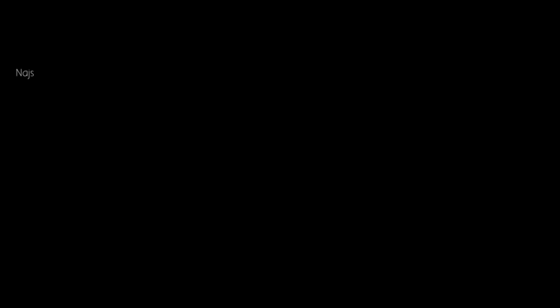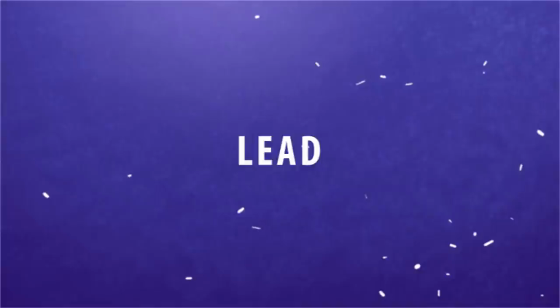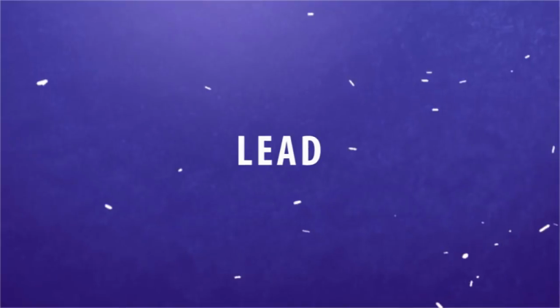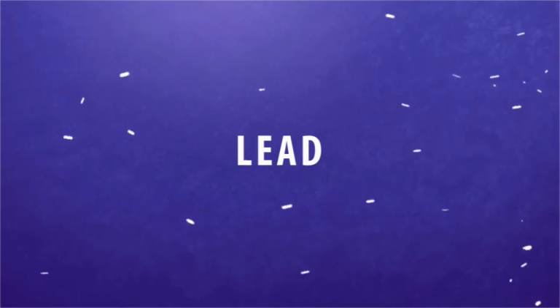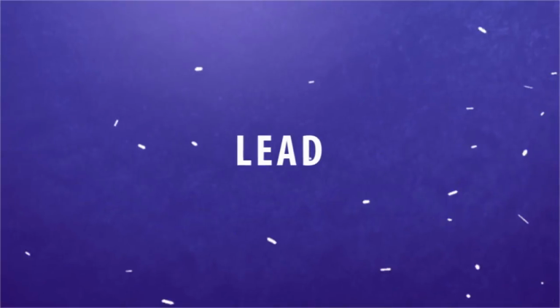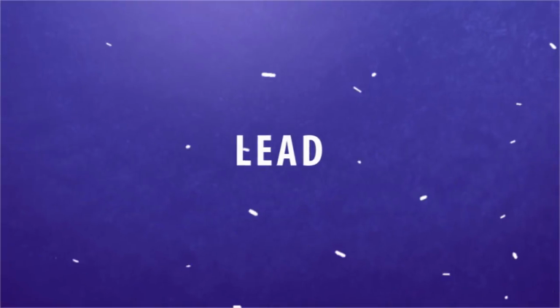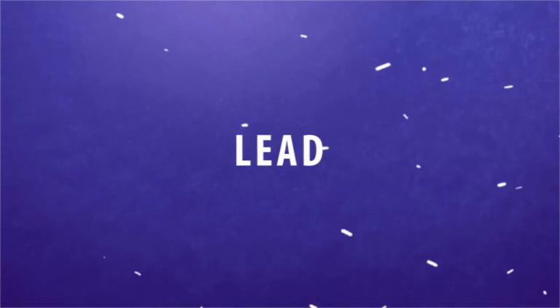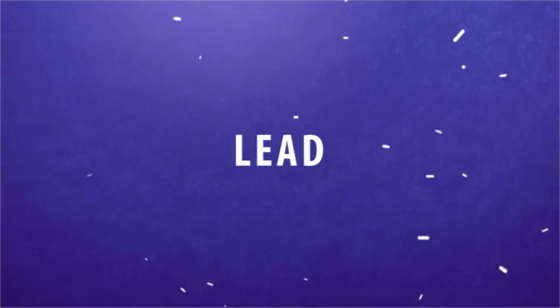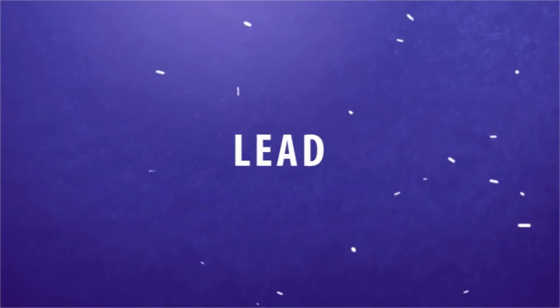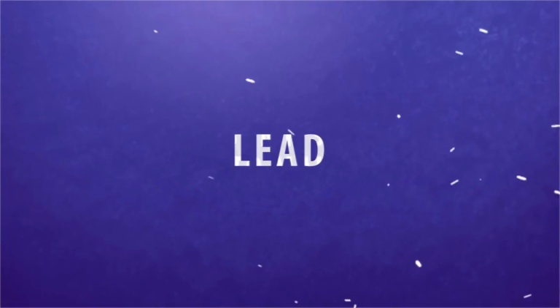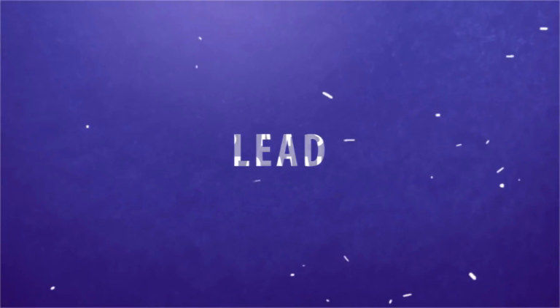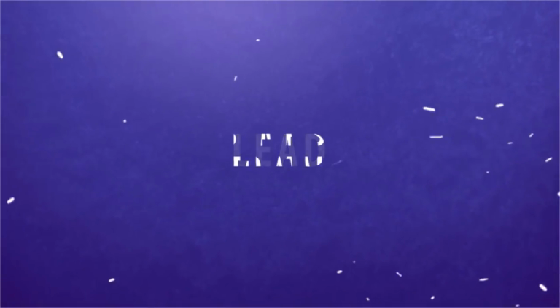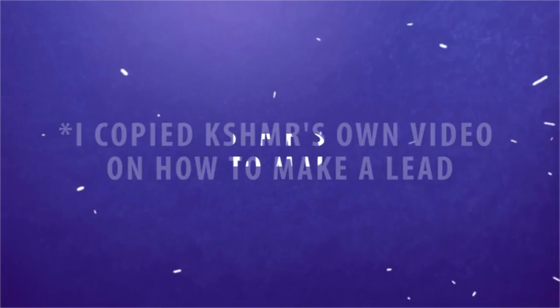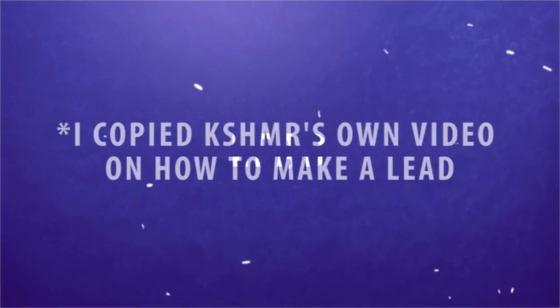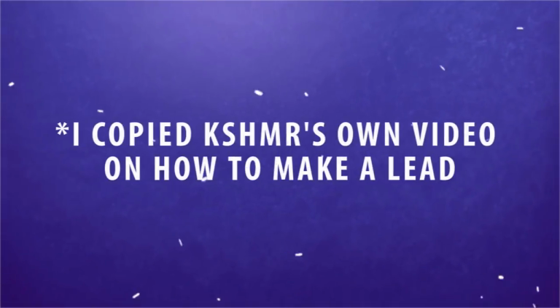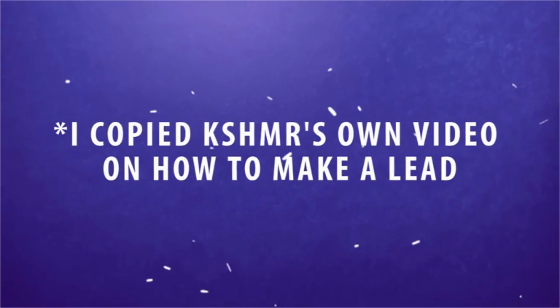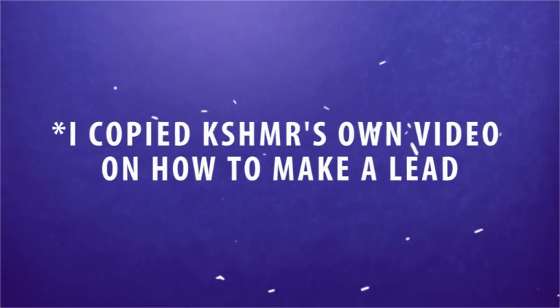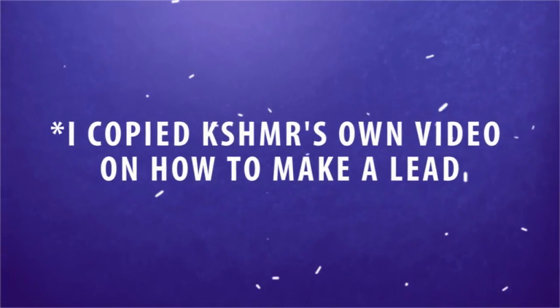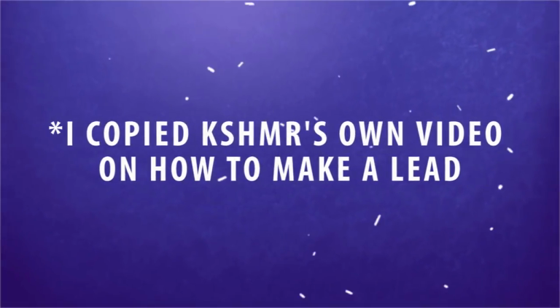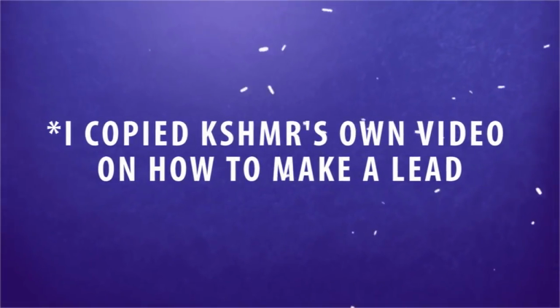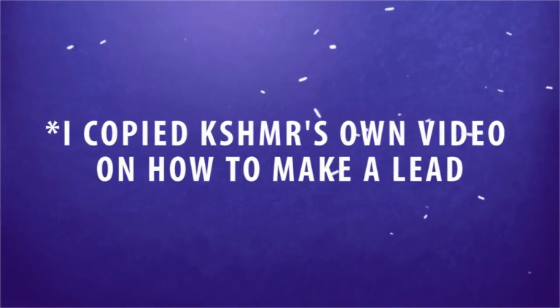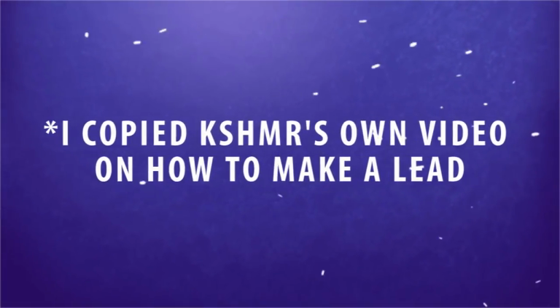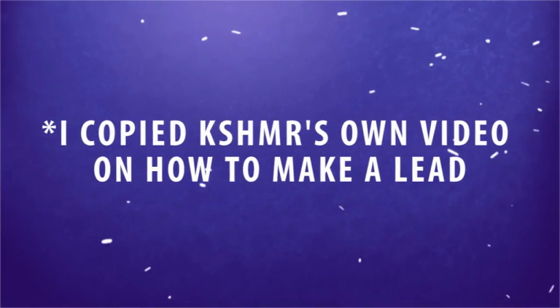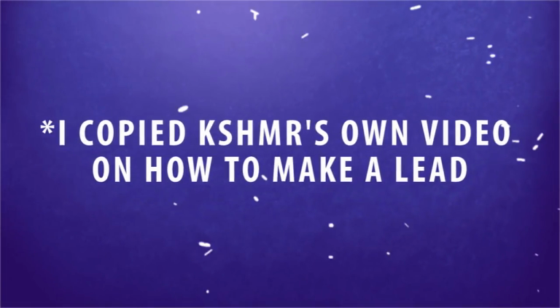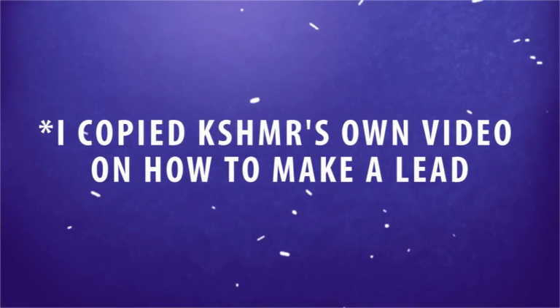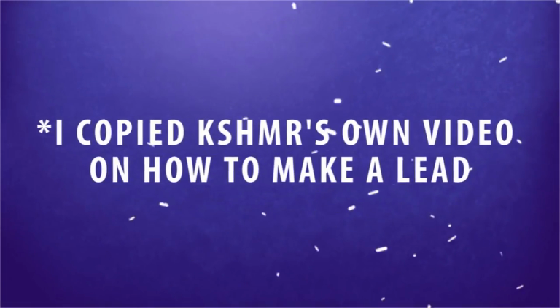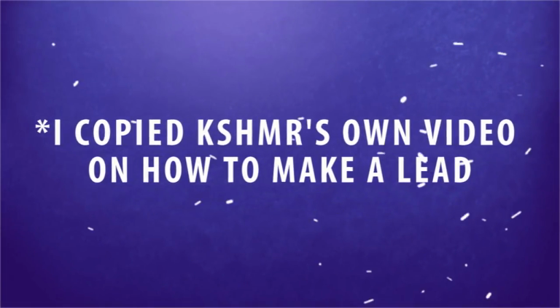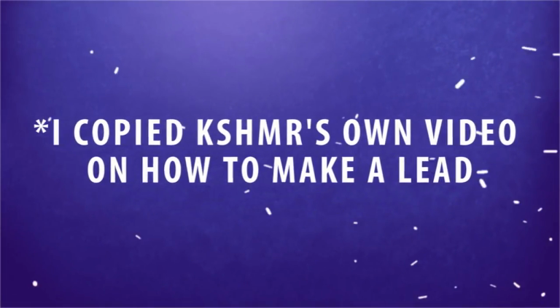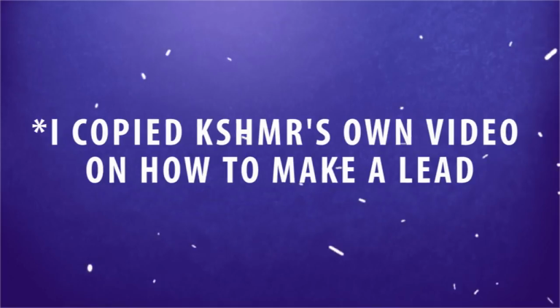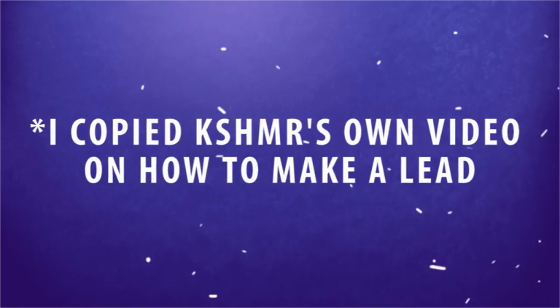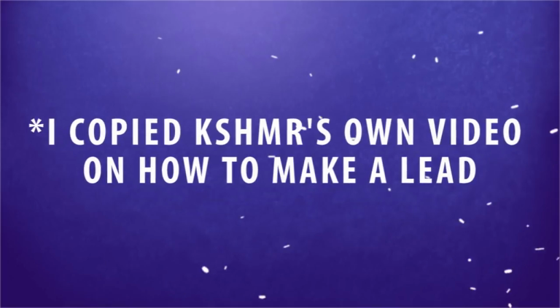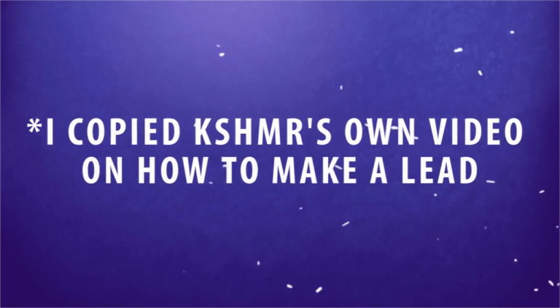When it comes to the lead, I added different layers that came in at different moments to make it more interesting.